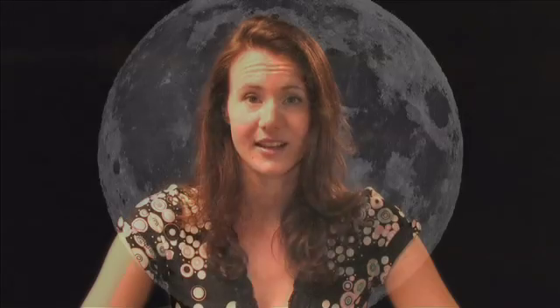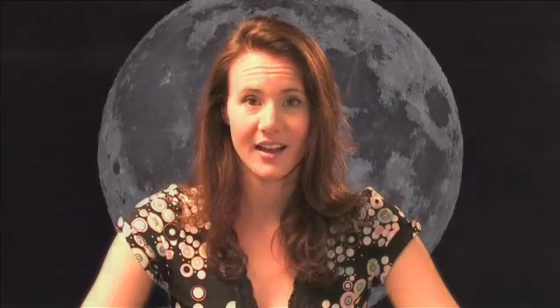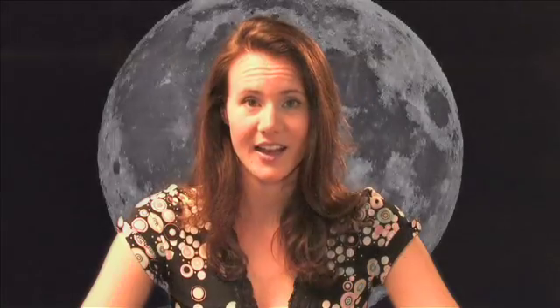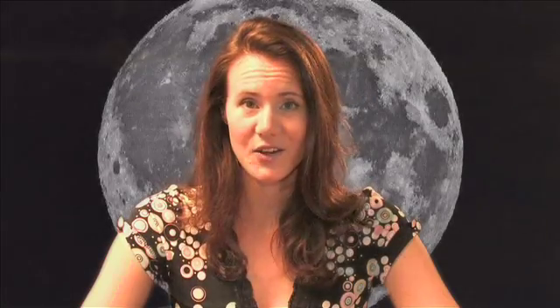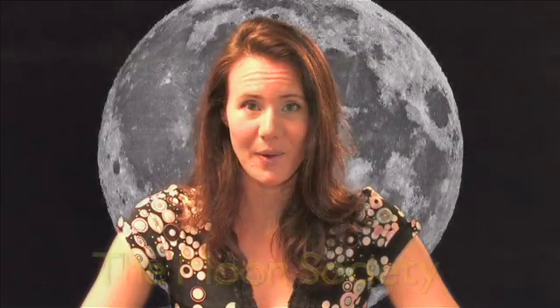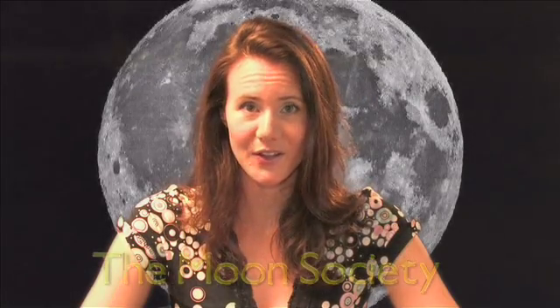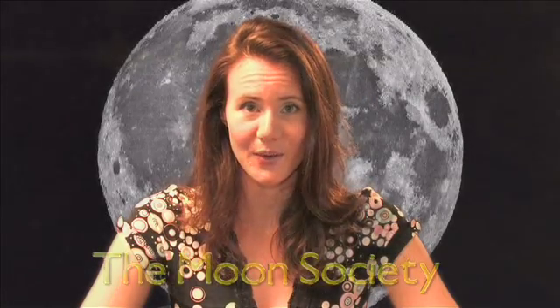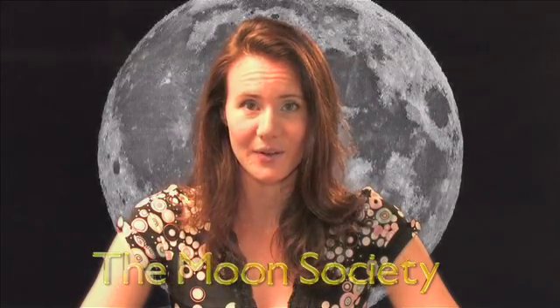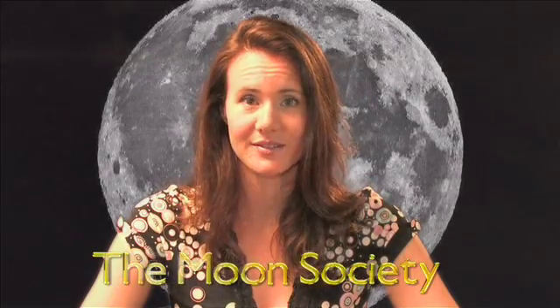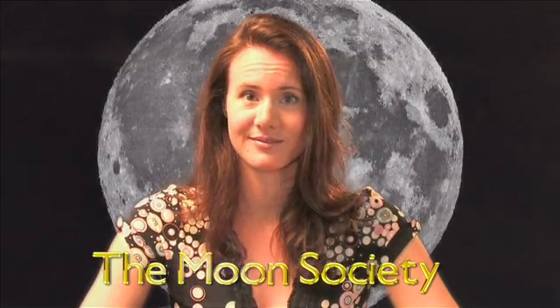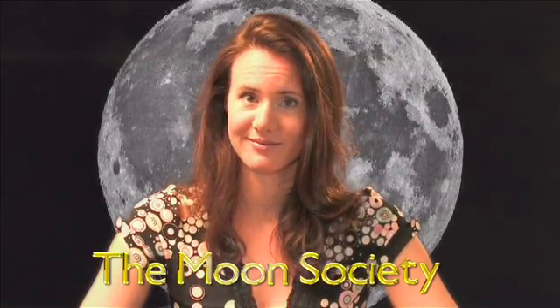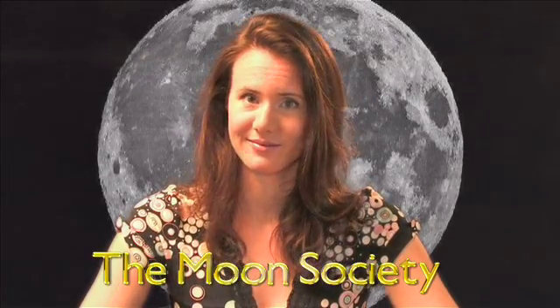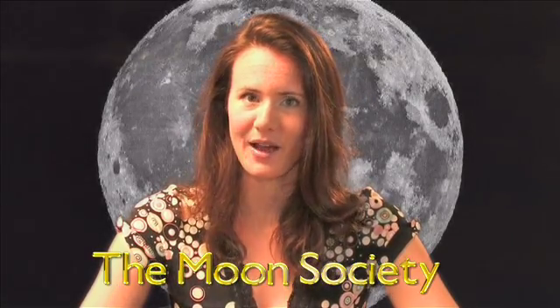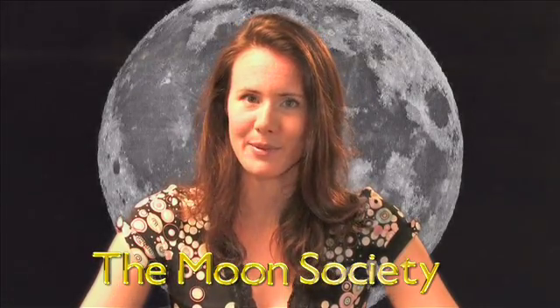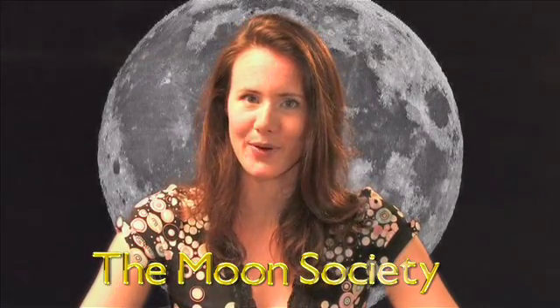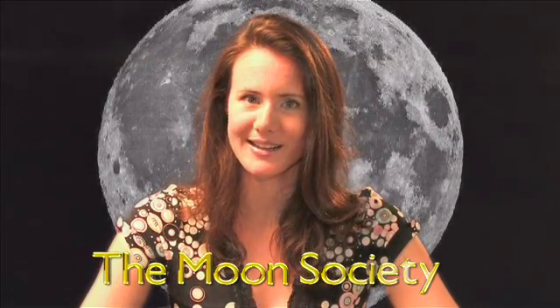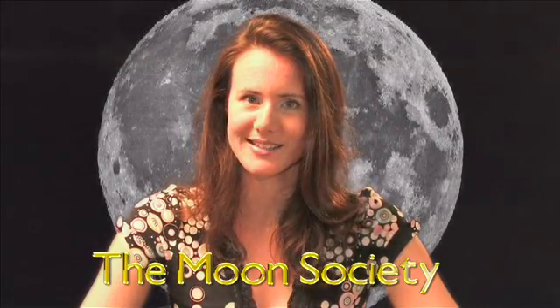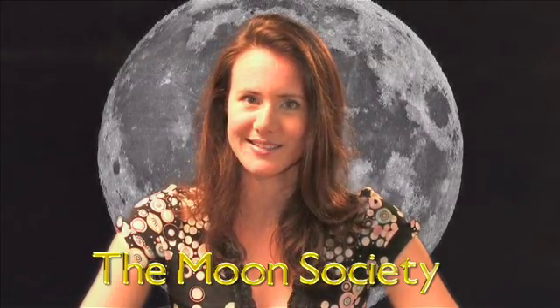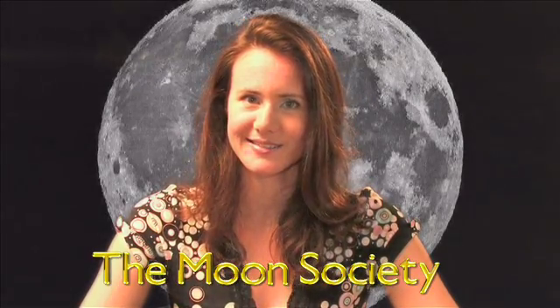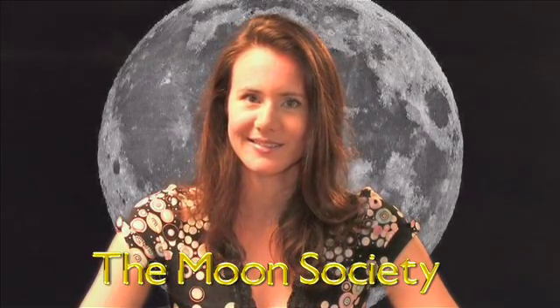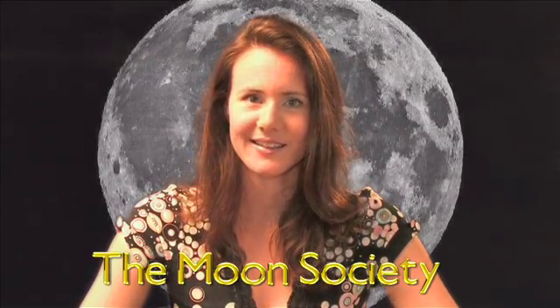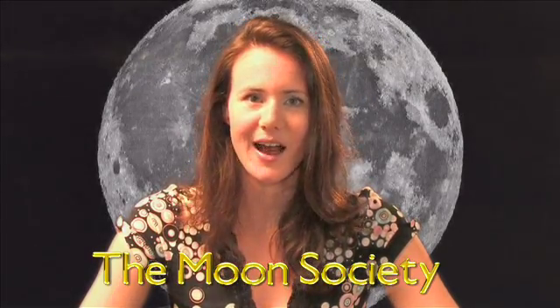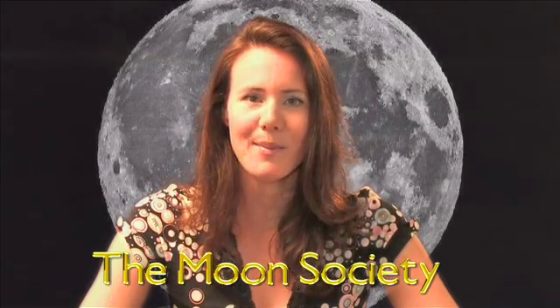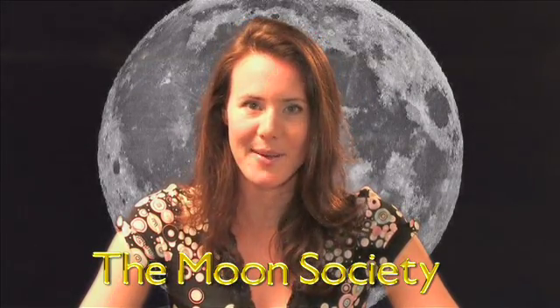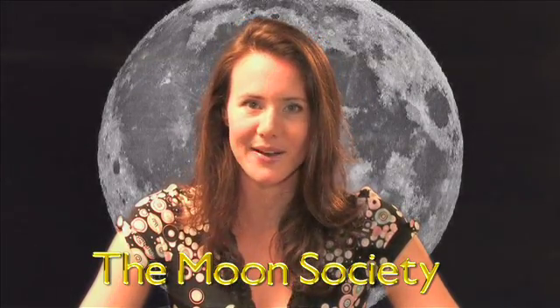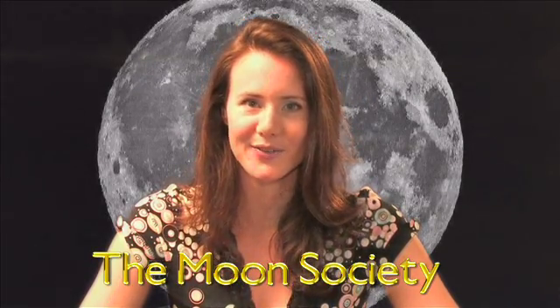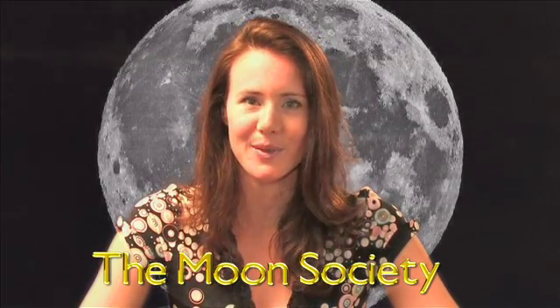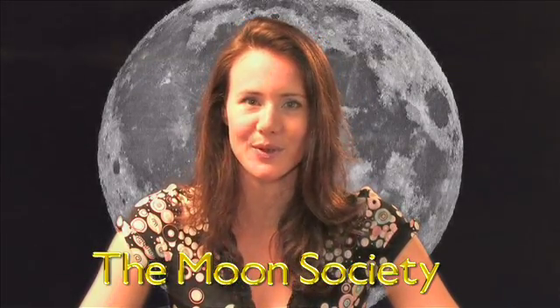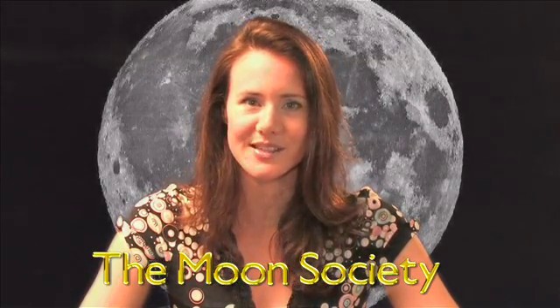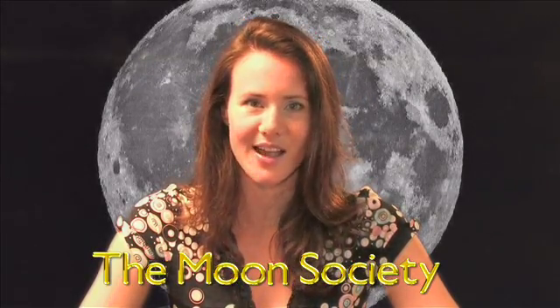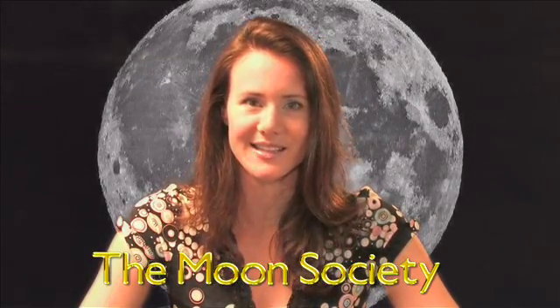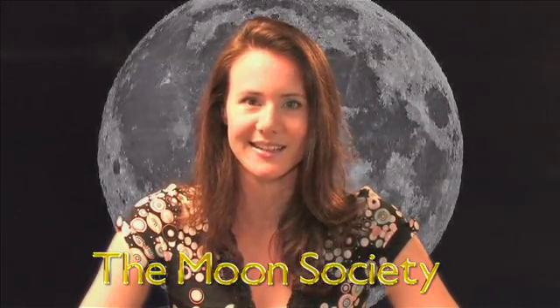I don't know about you, but I'm impressed. I'm Emma from the Moon Society.